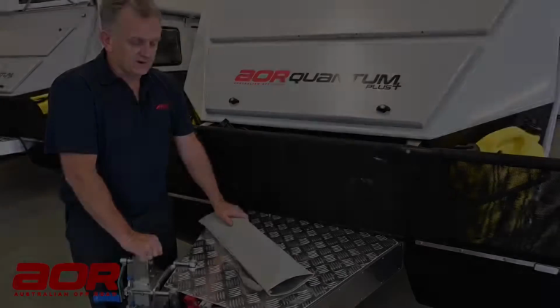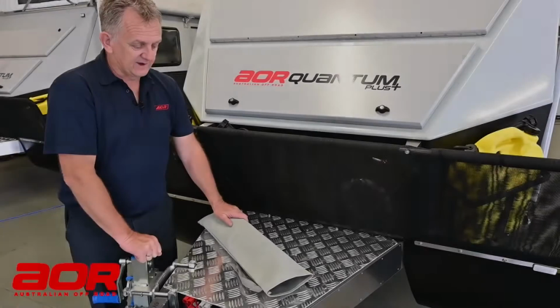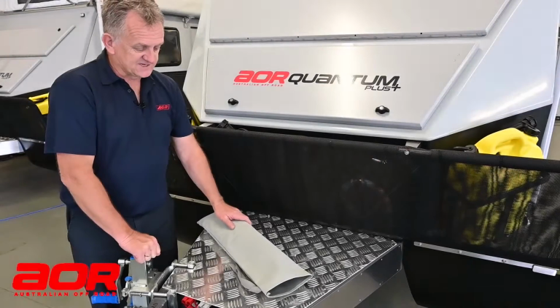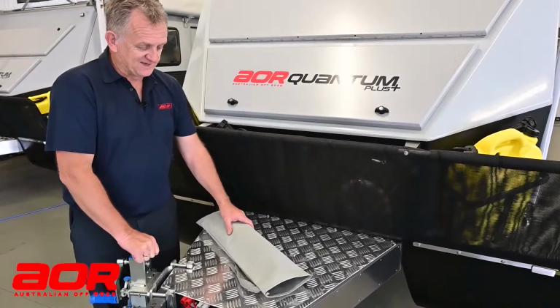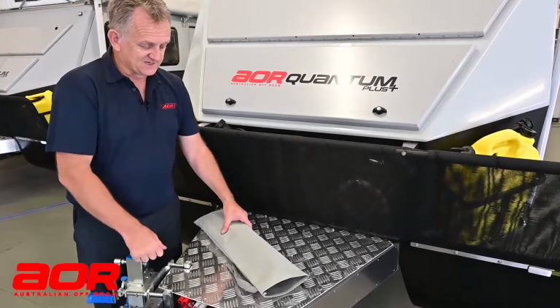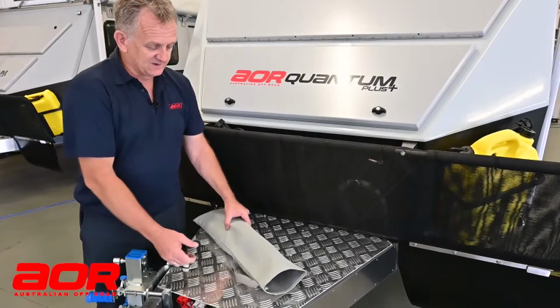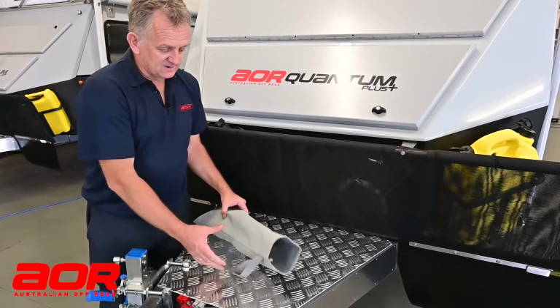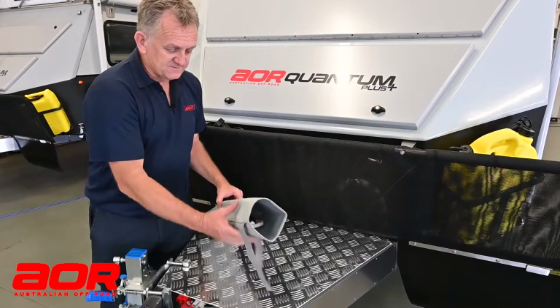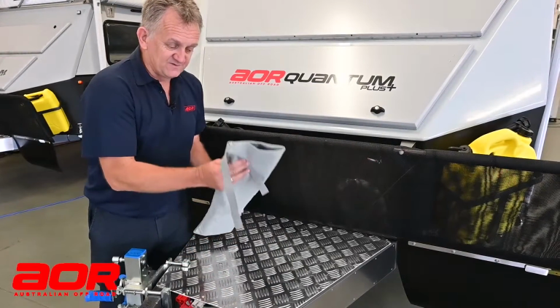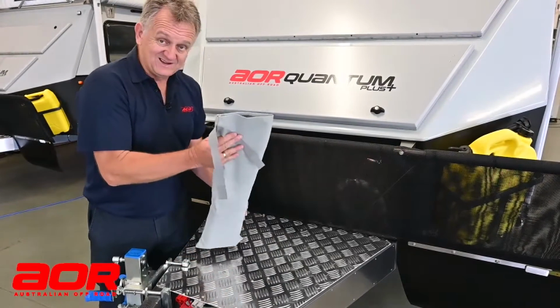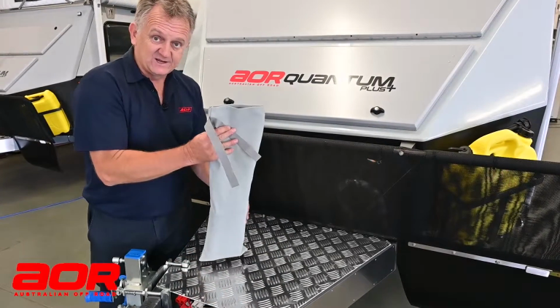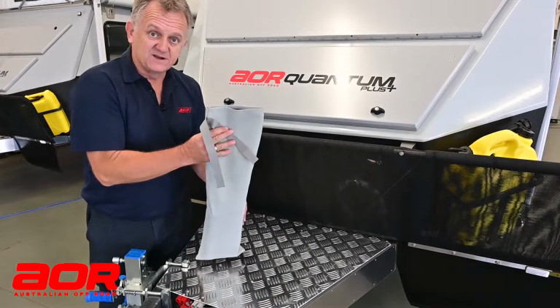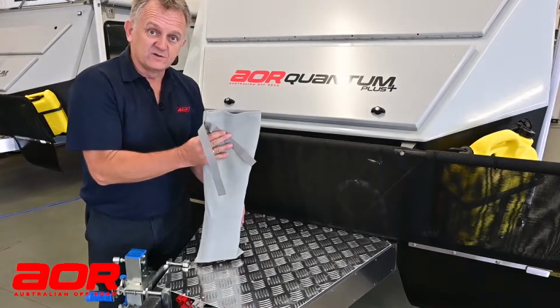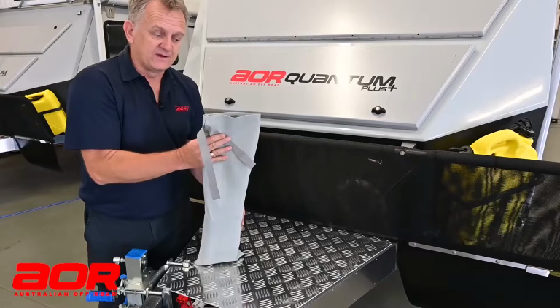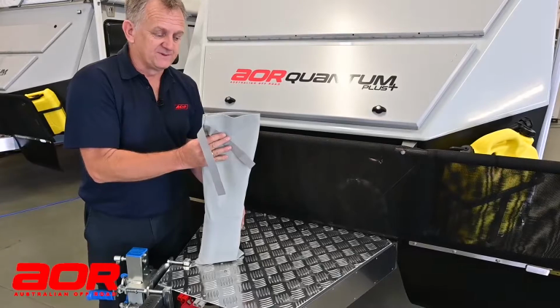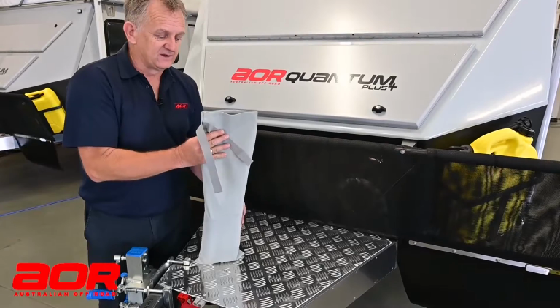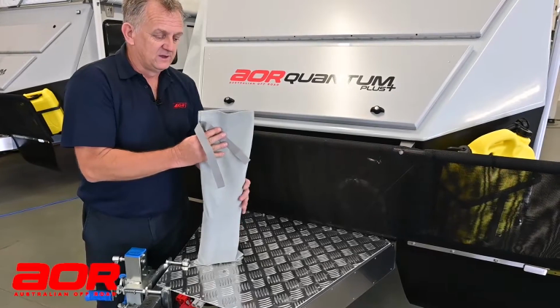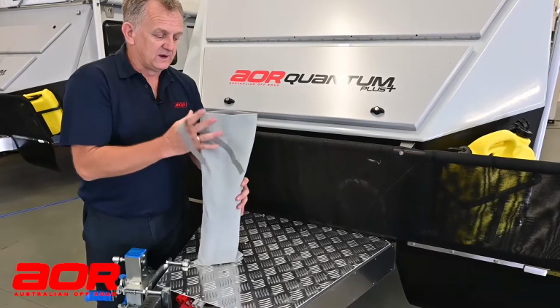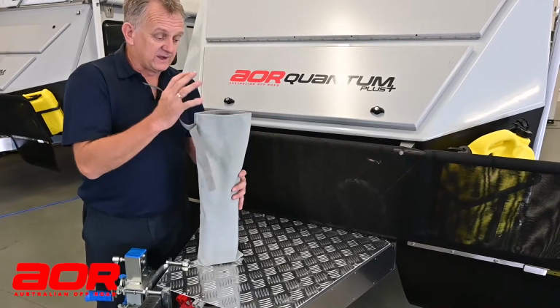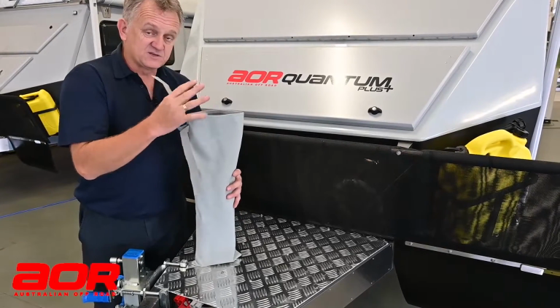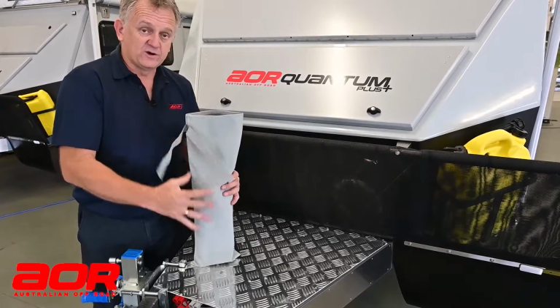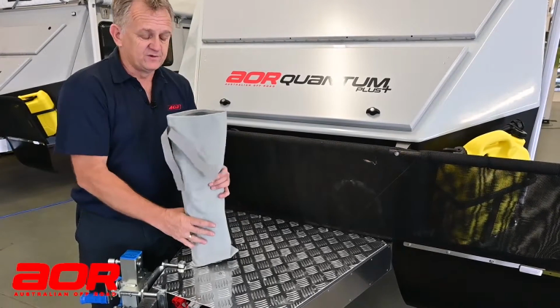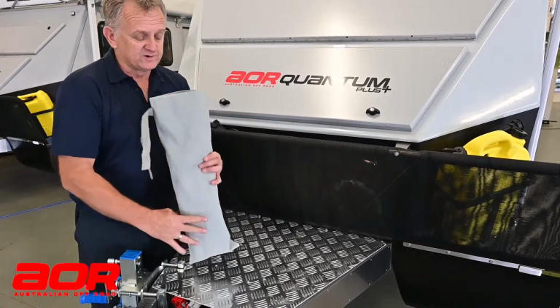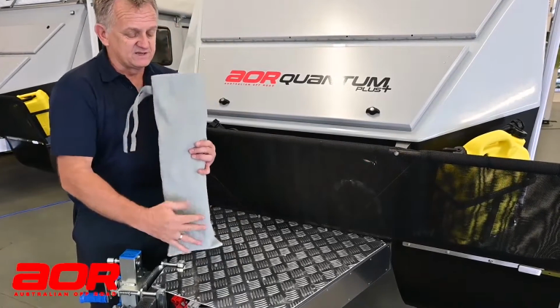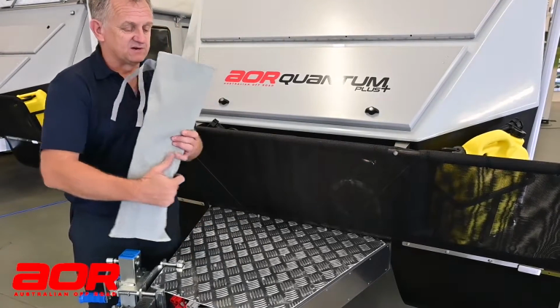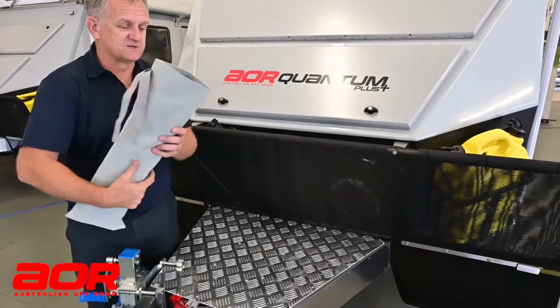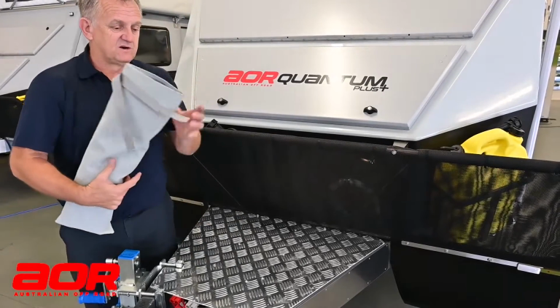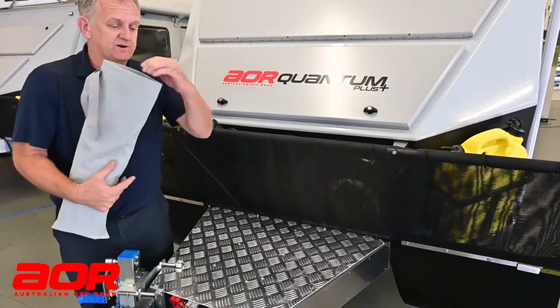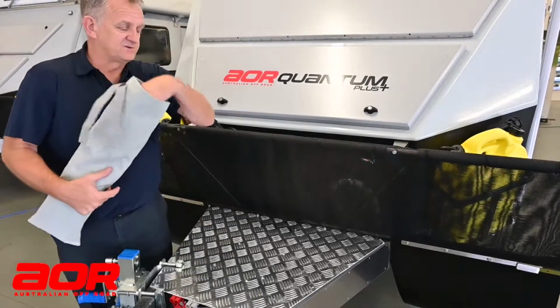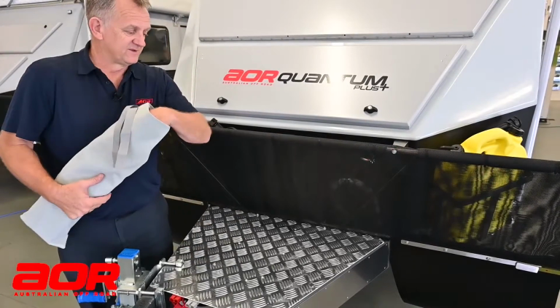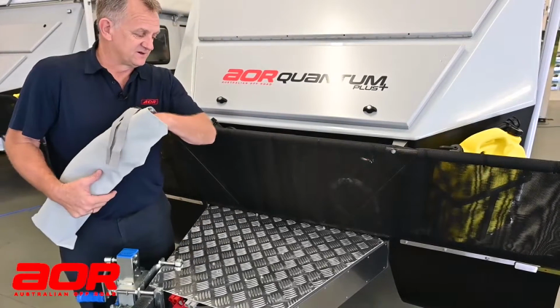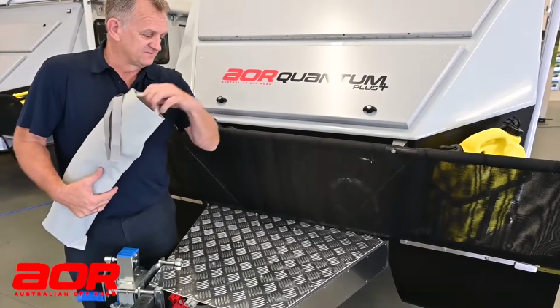Our spares kit comes conveniently in its own little canvas bag. It has quite a few items in there, so we'll just highlight each one of these items.